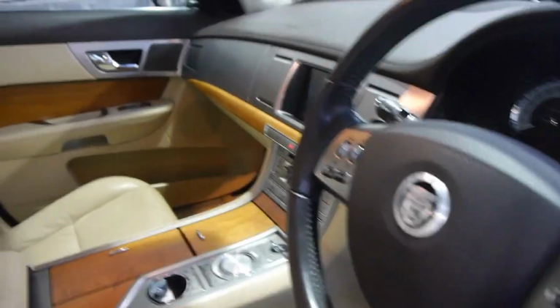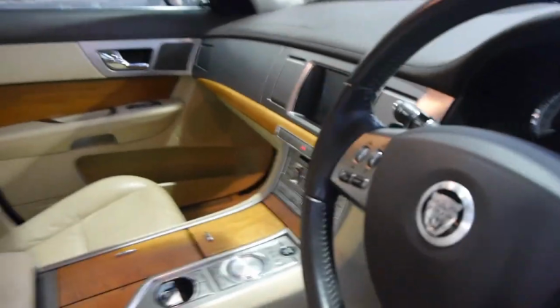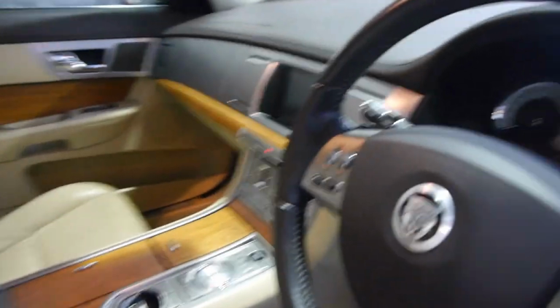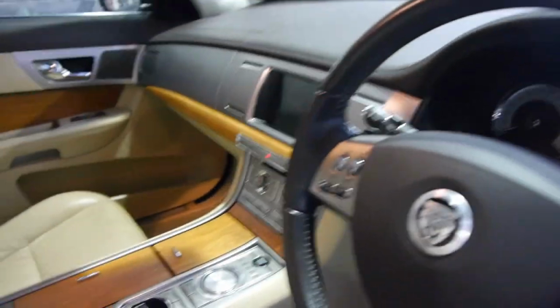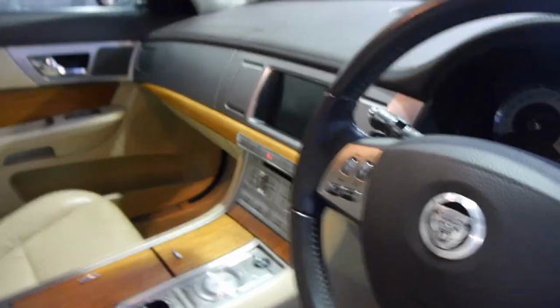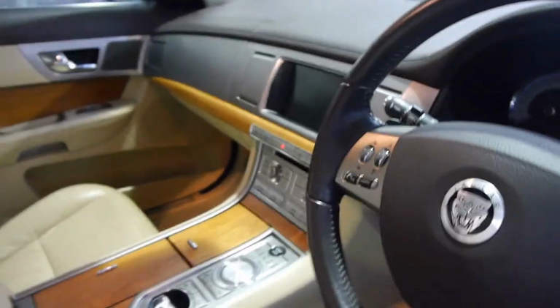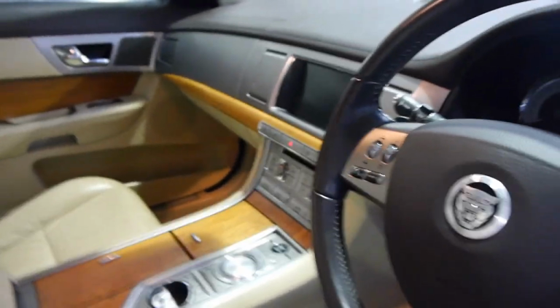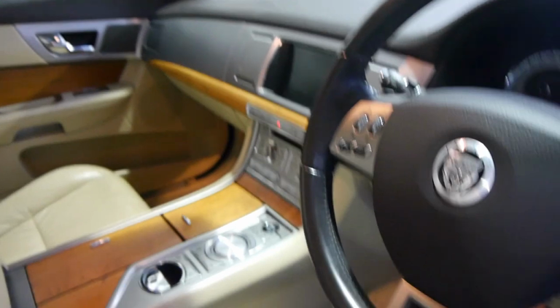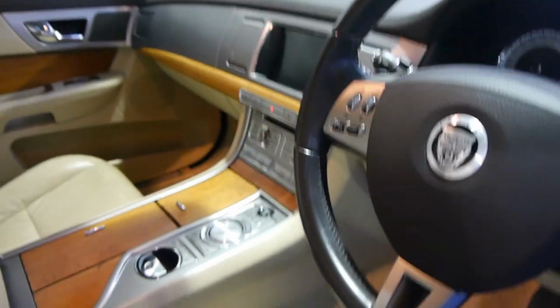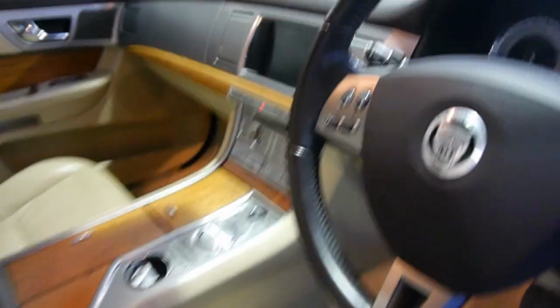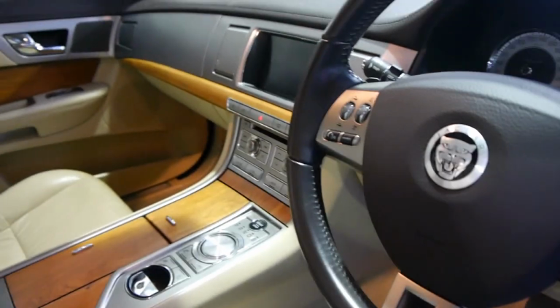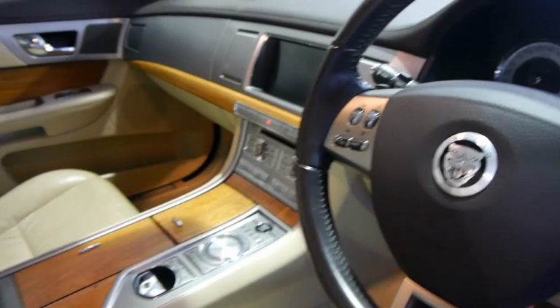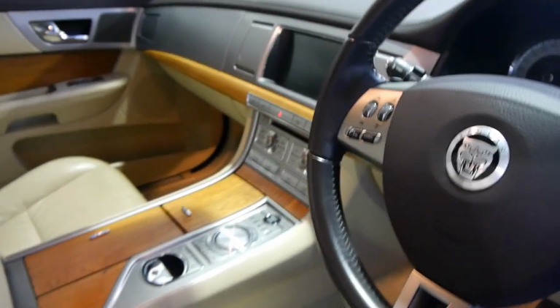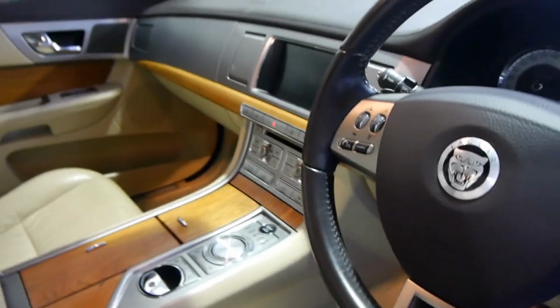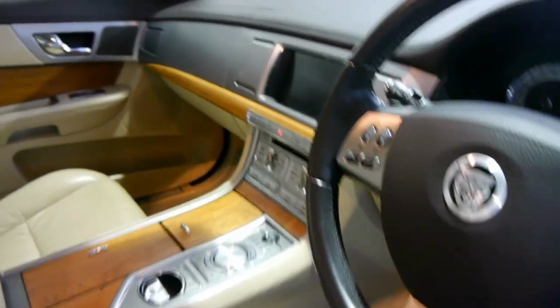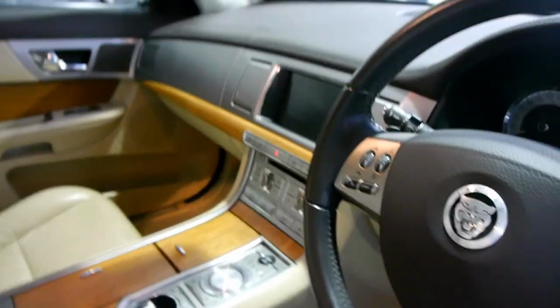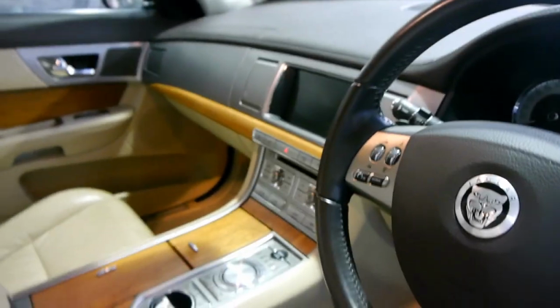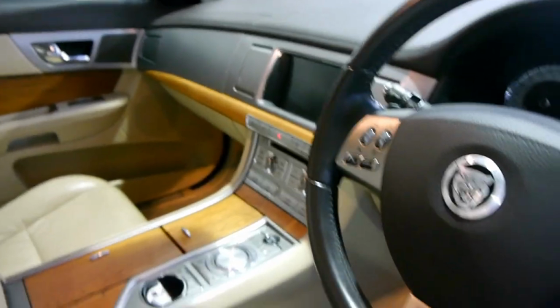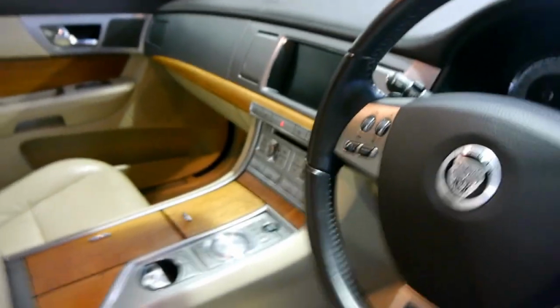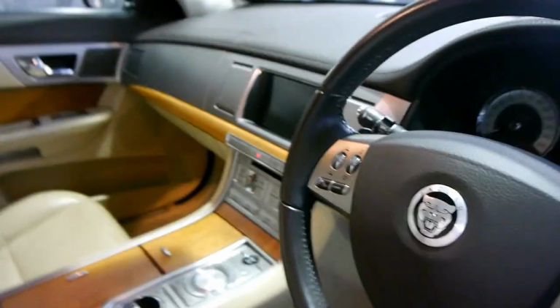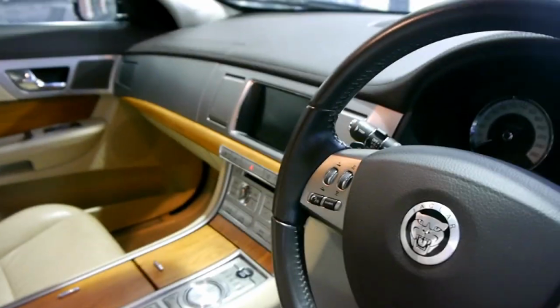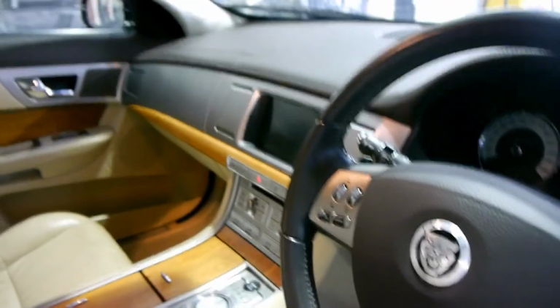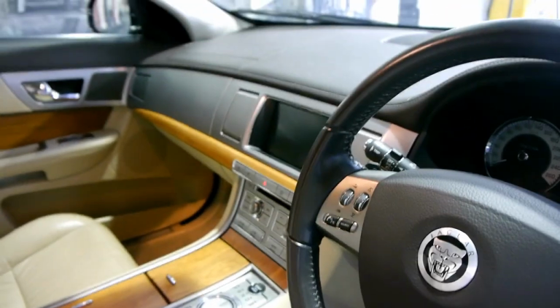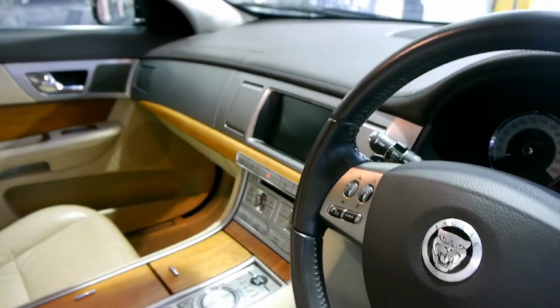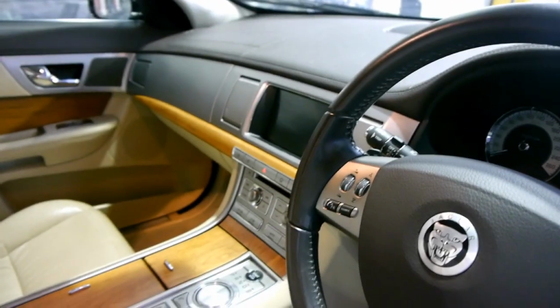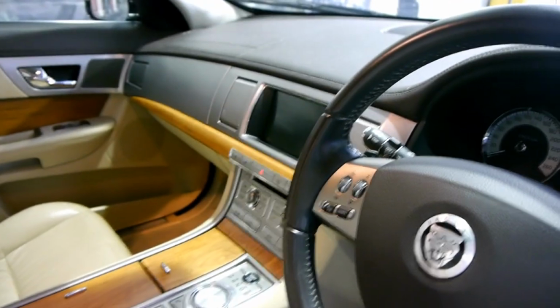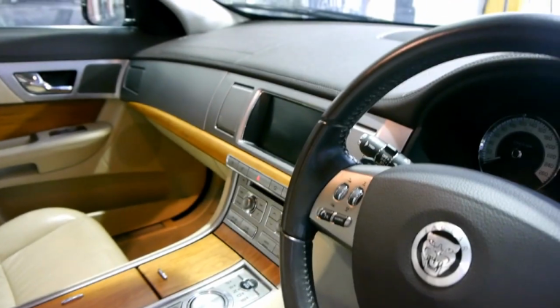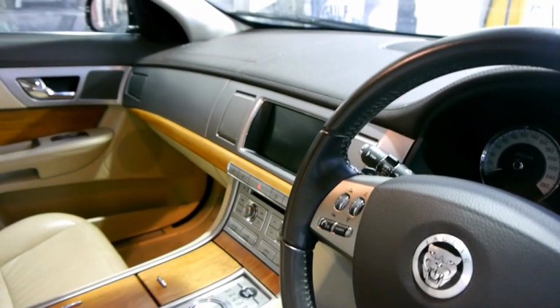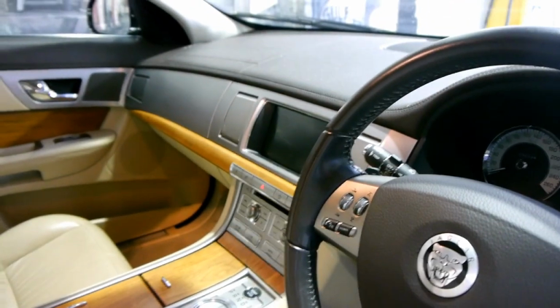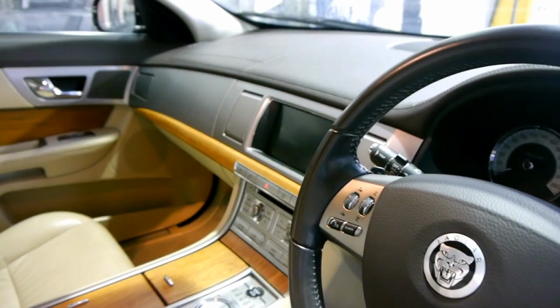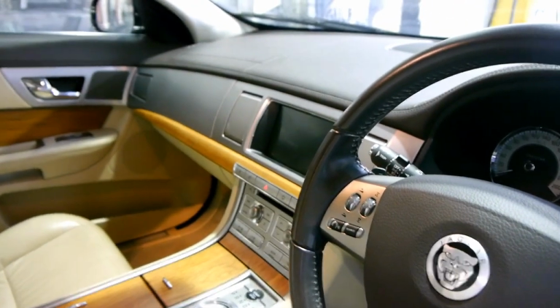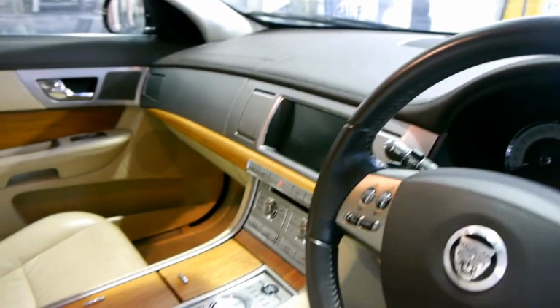Keyless start, two remote keys to the car. A very, very good service history indeed.